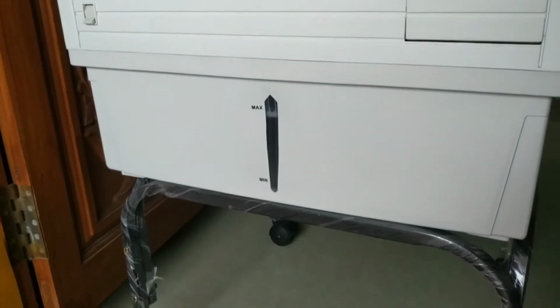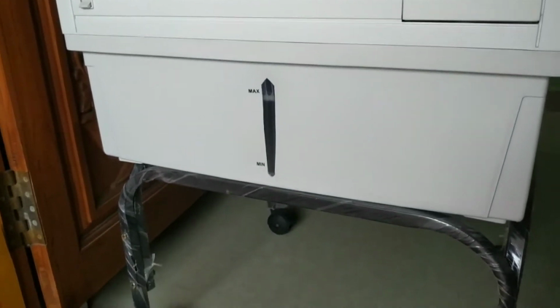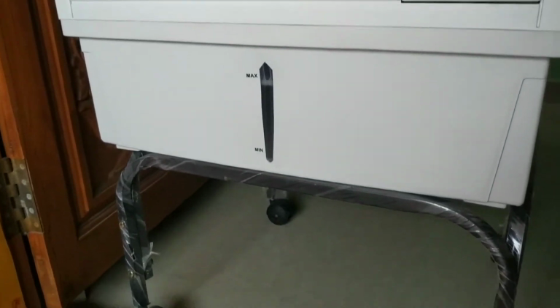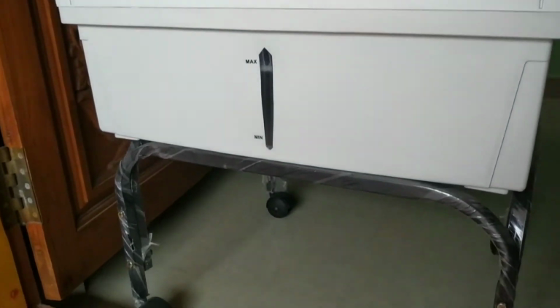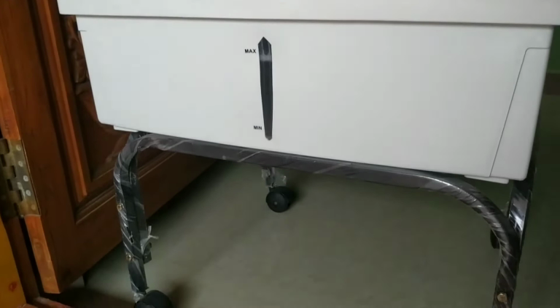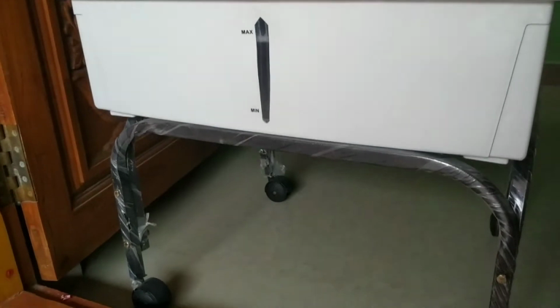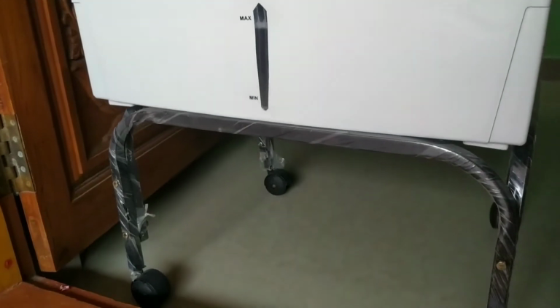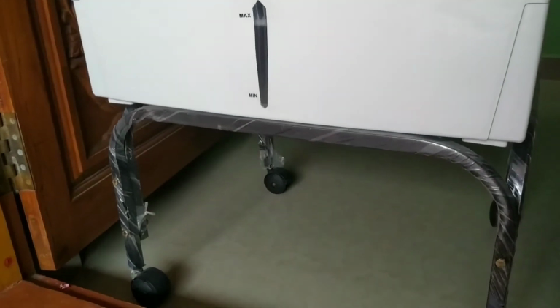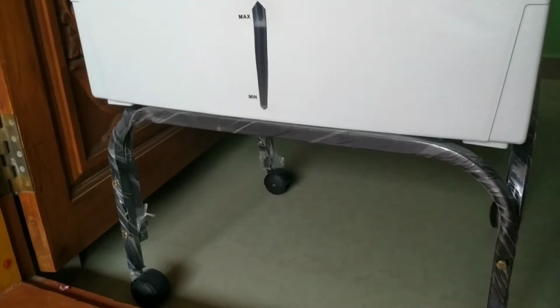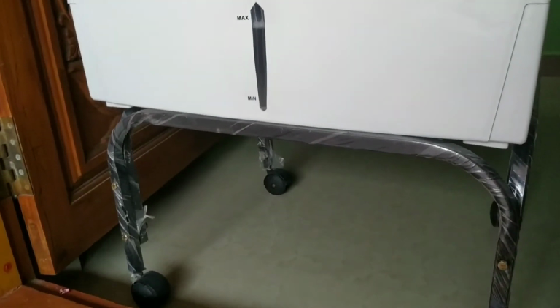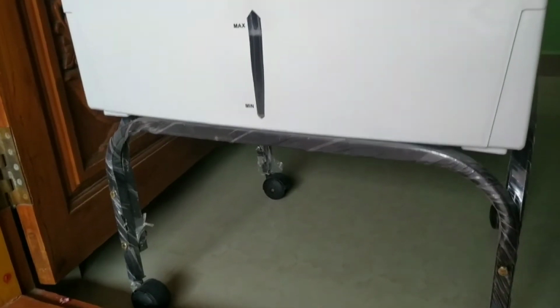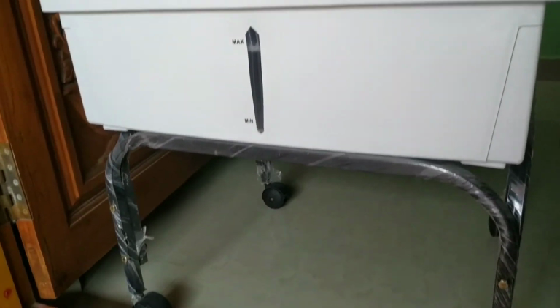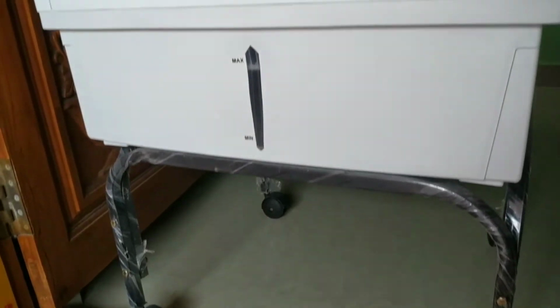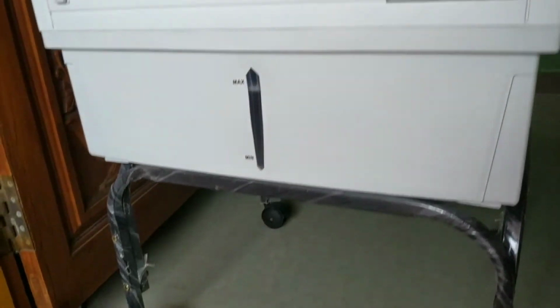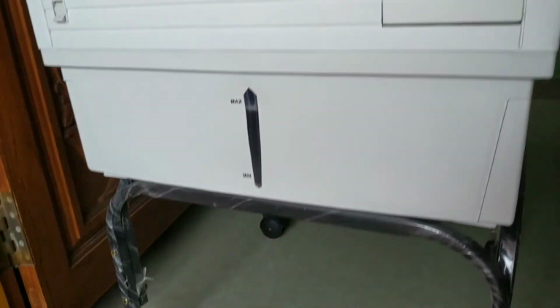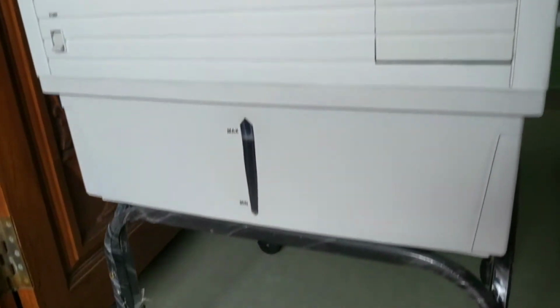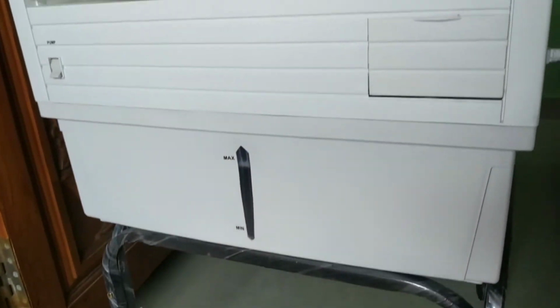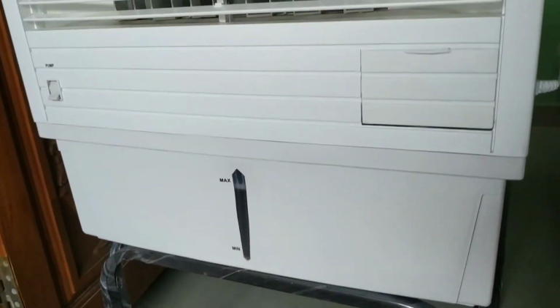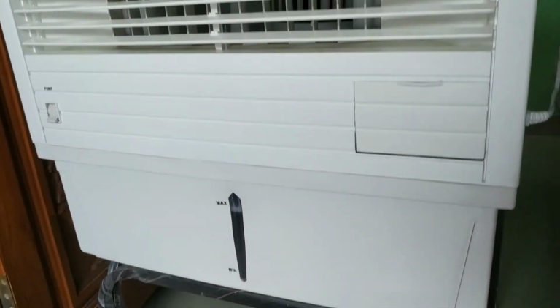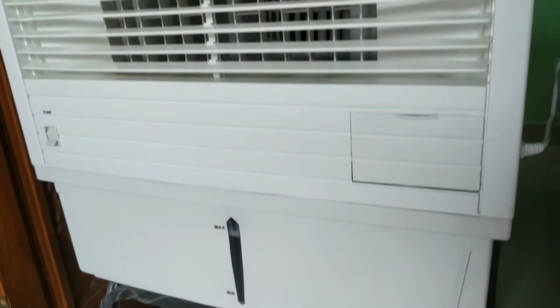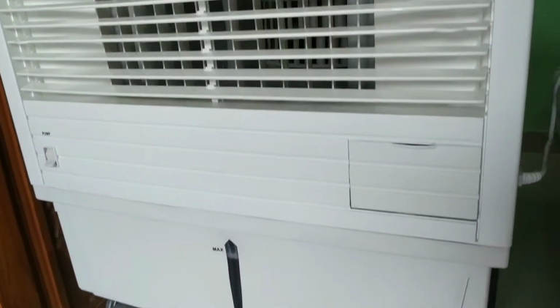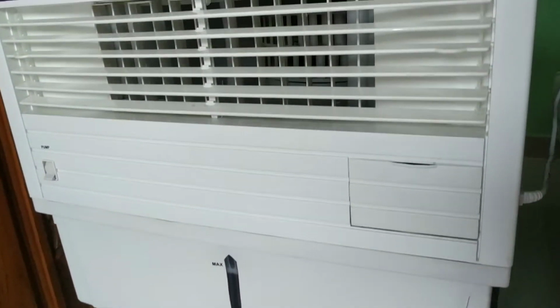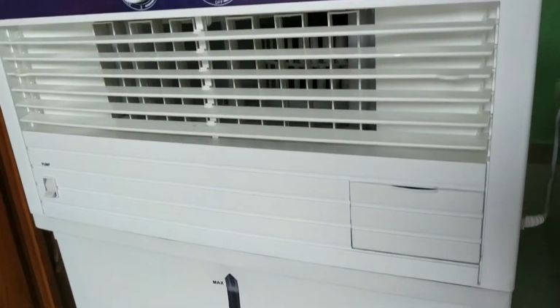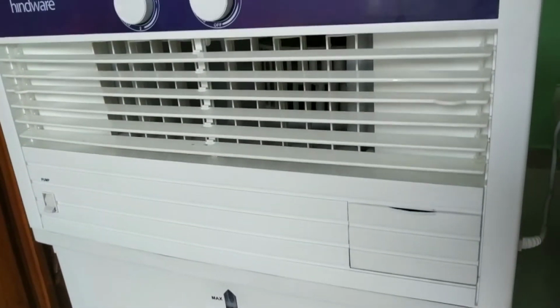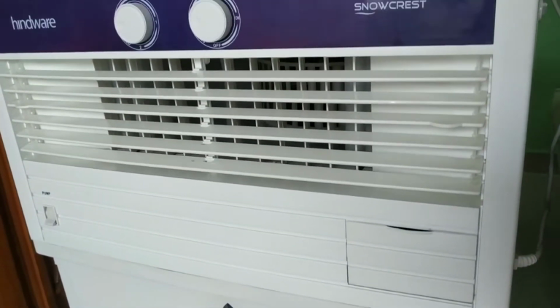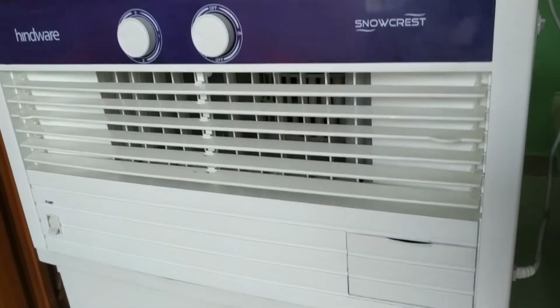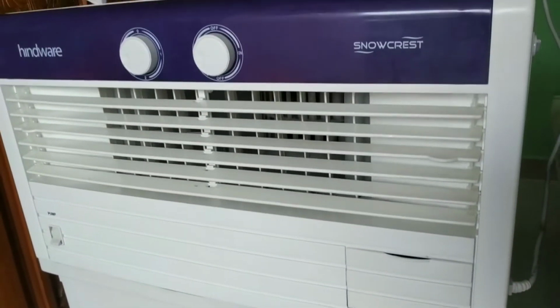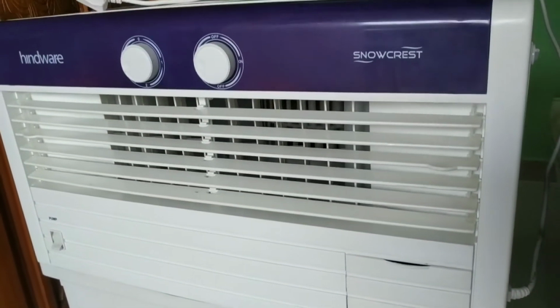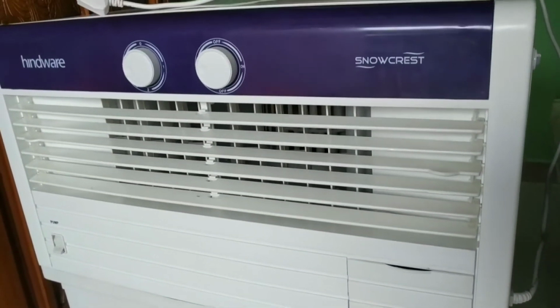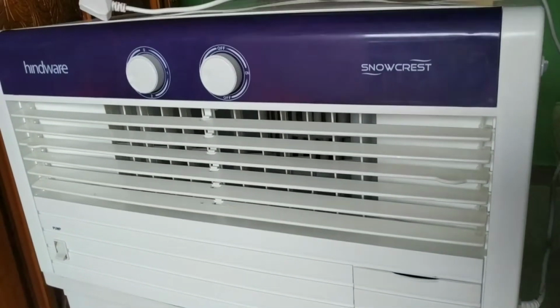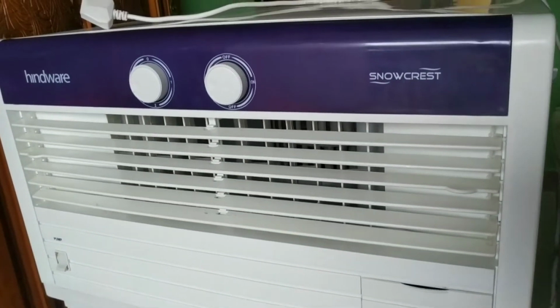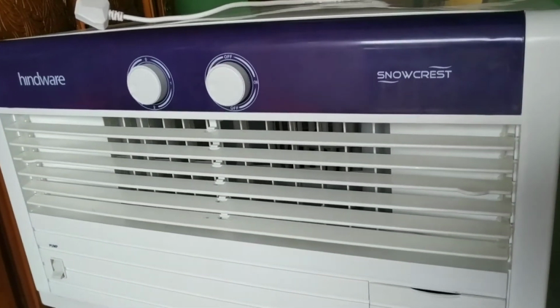This is the Hinva Snowcrust window color model. This is 50 liters capacity.